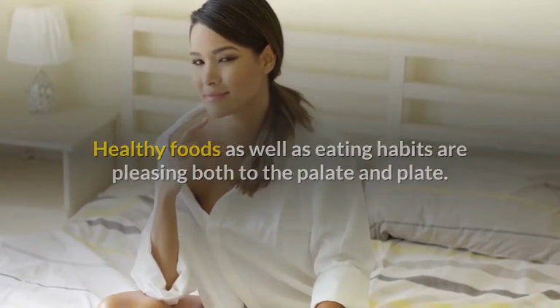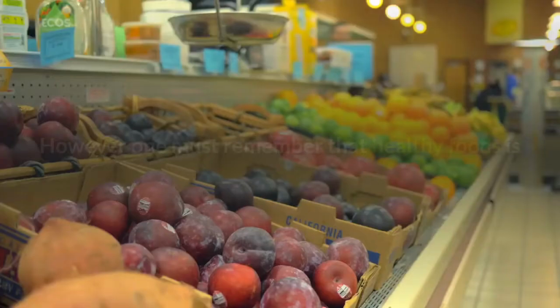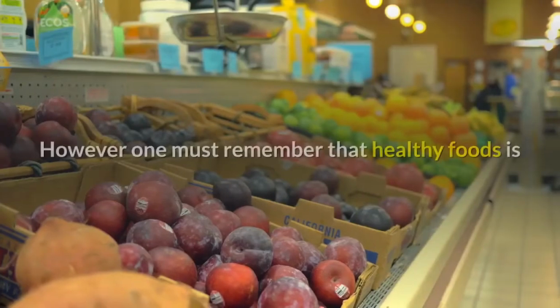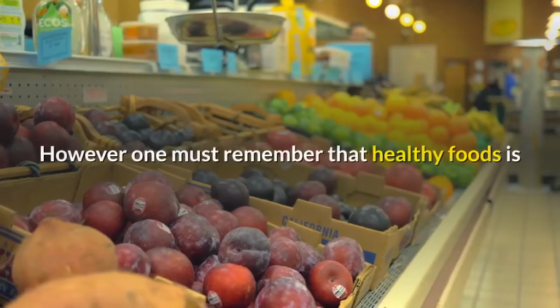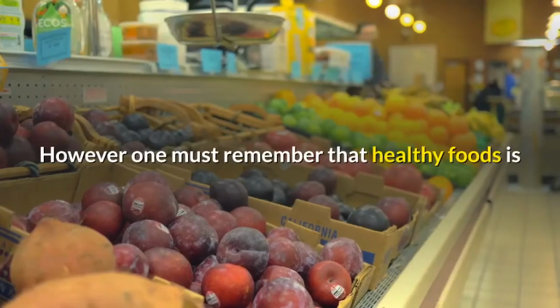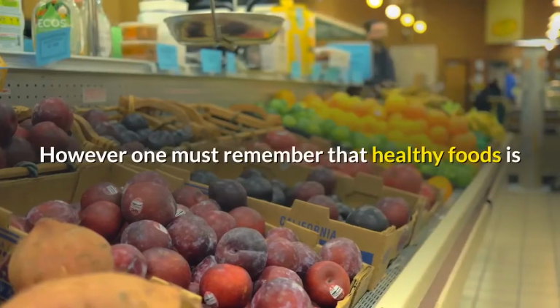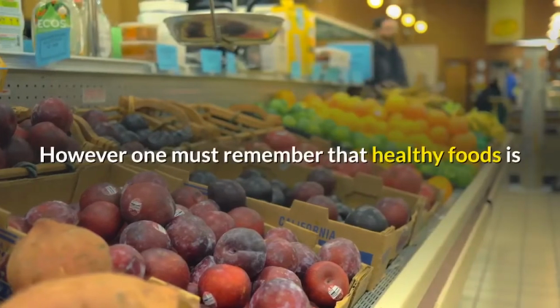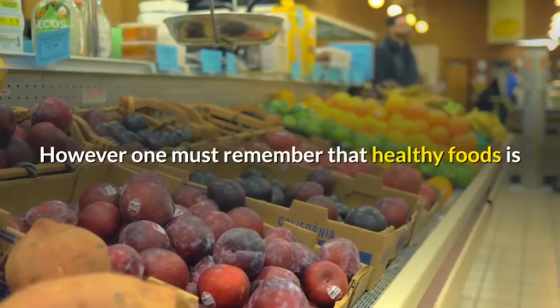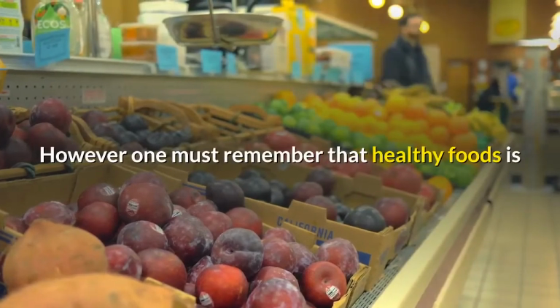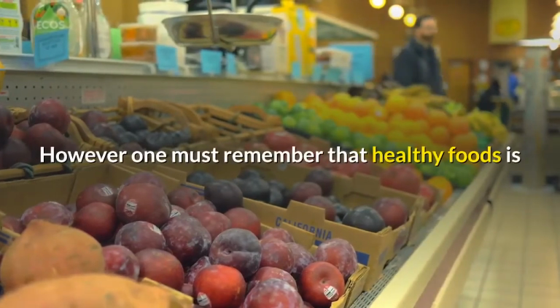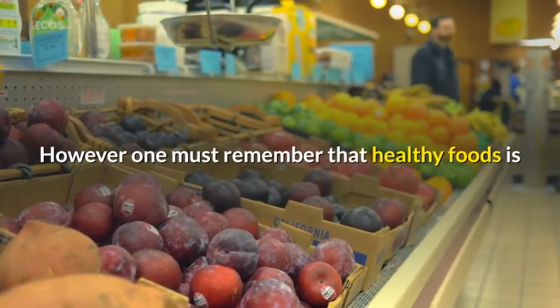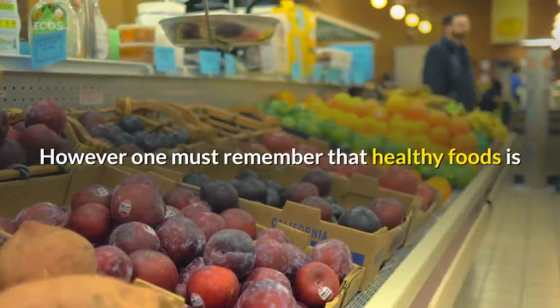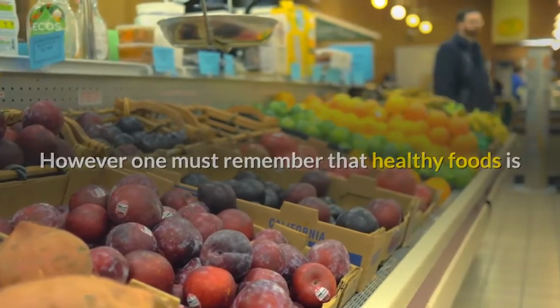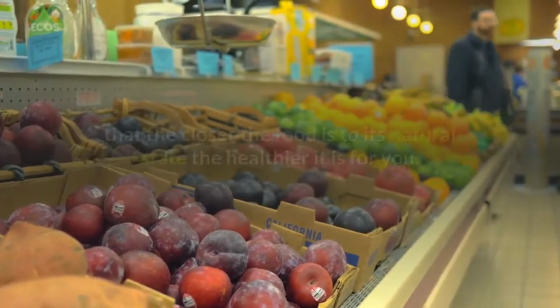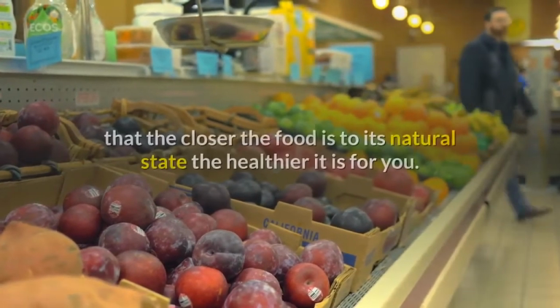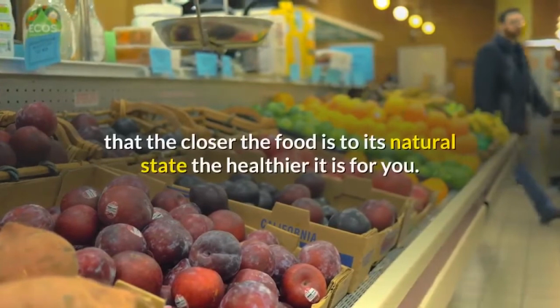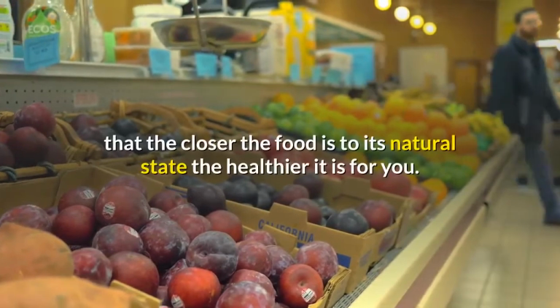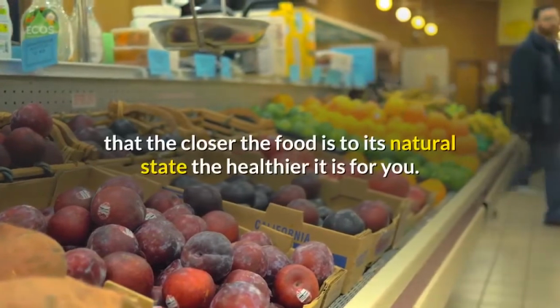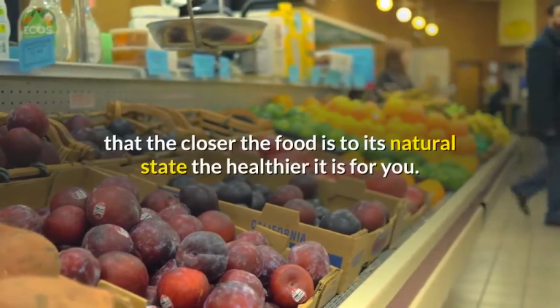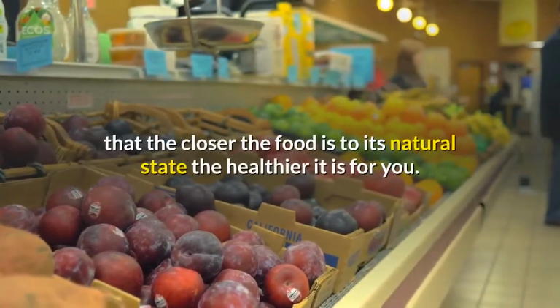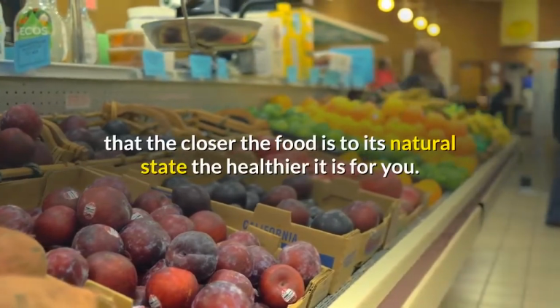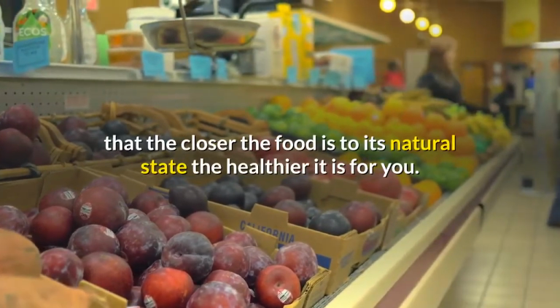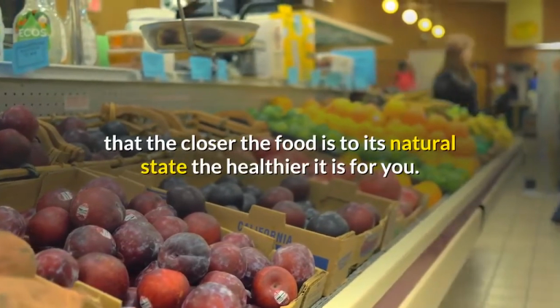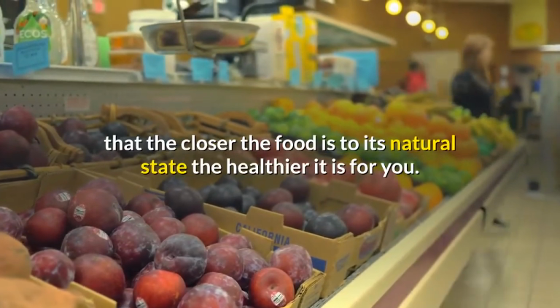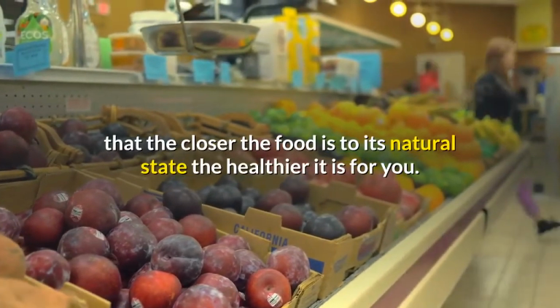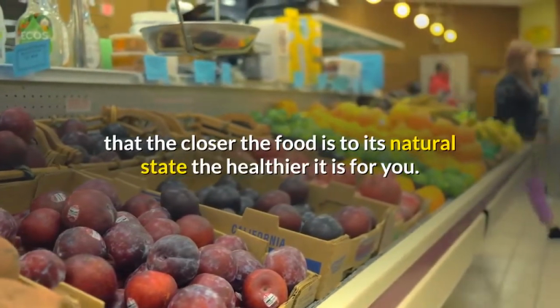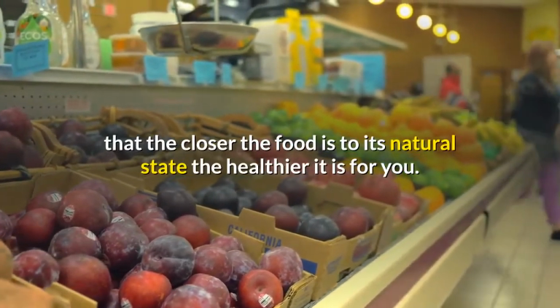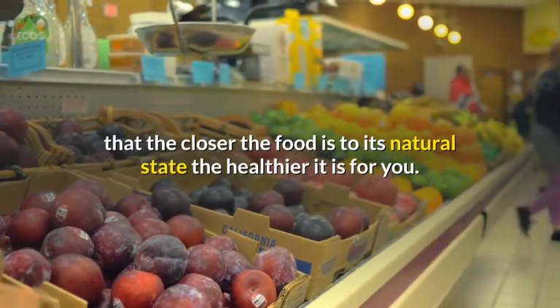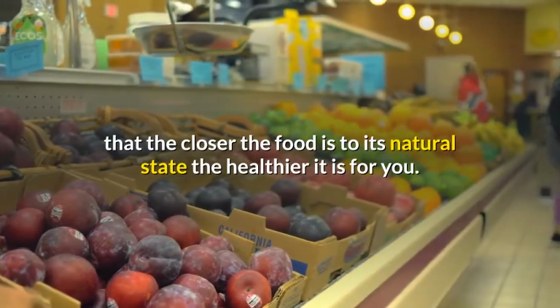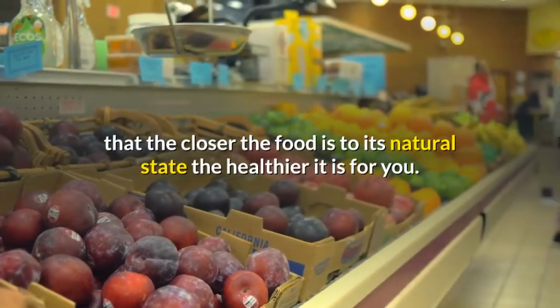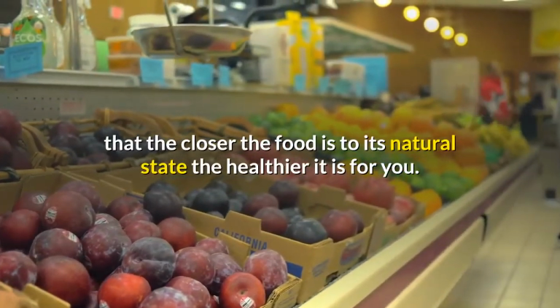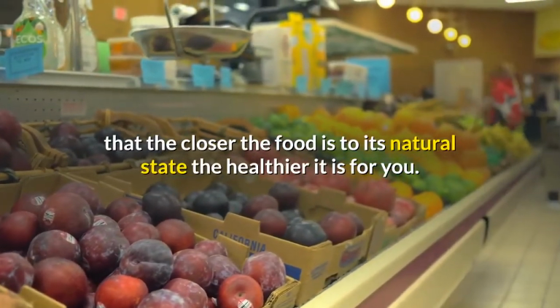One must remember that with healthy foods, the closer the food is to its natural state, the healthier it is for you.